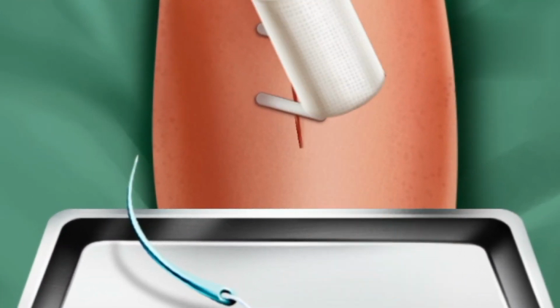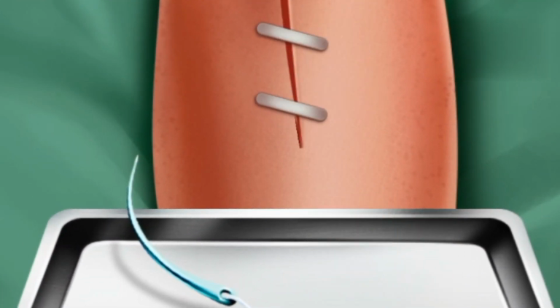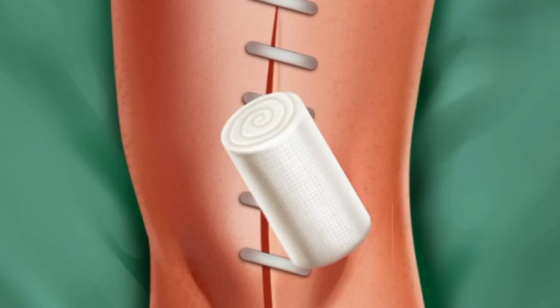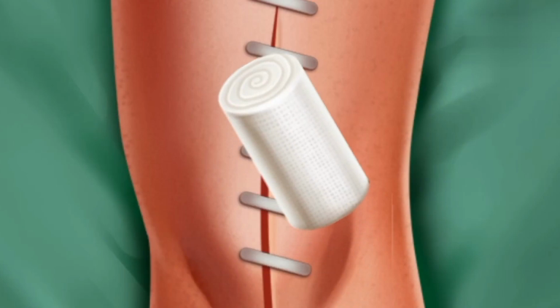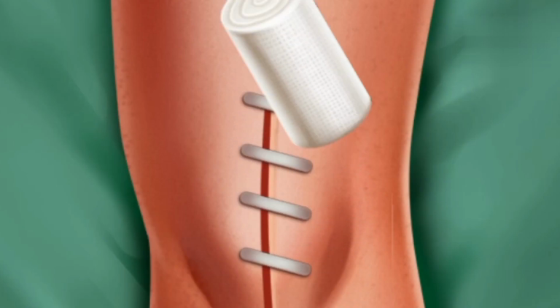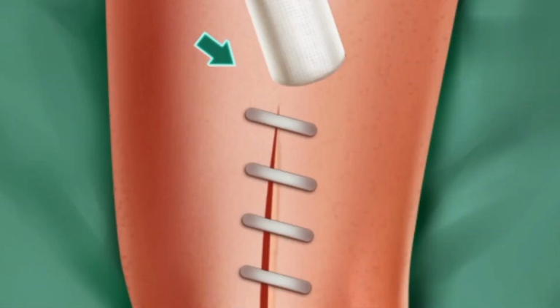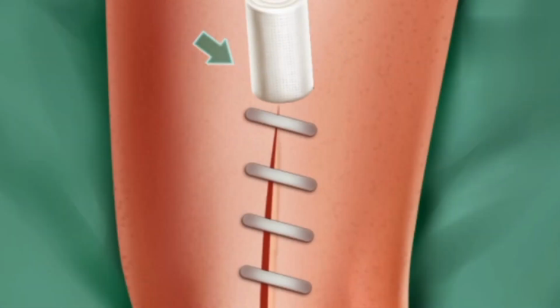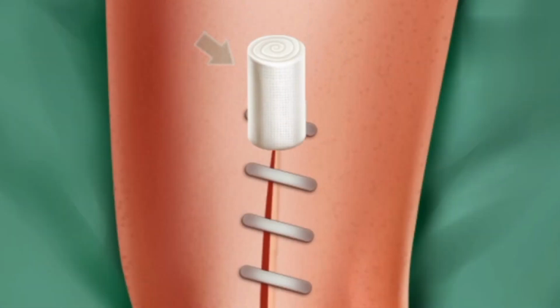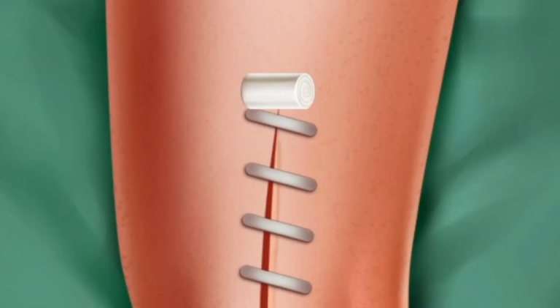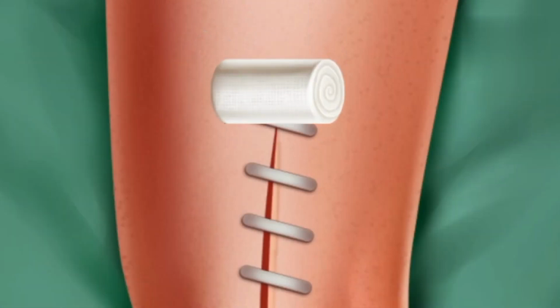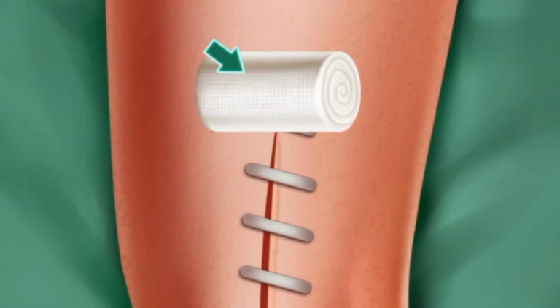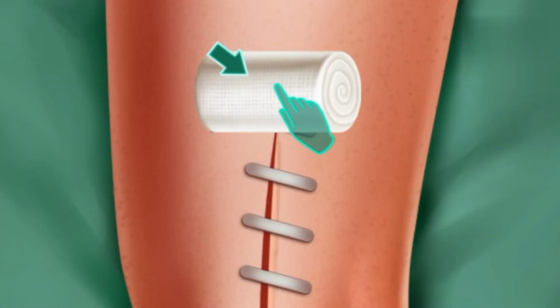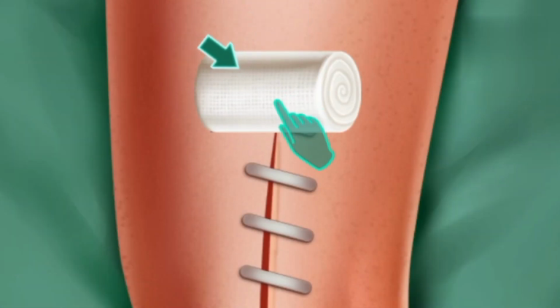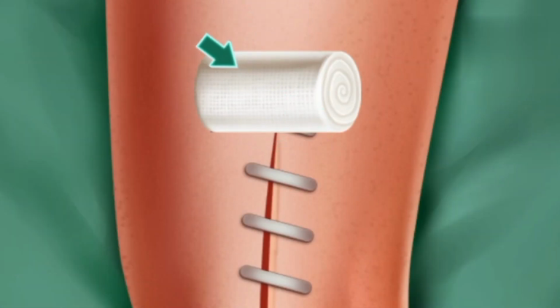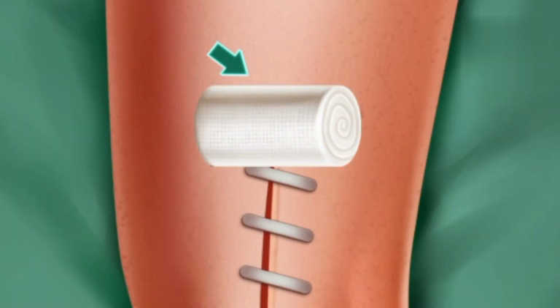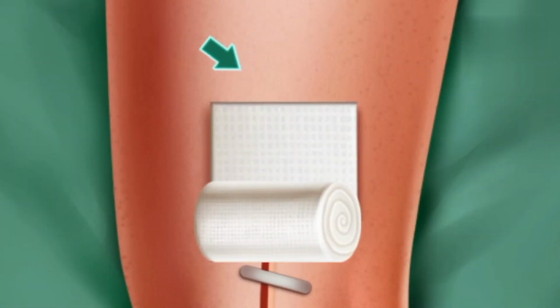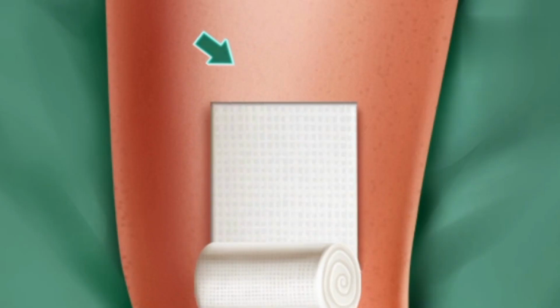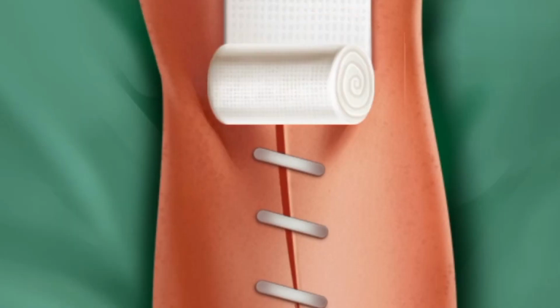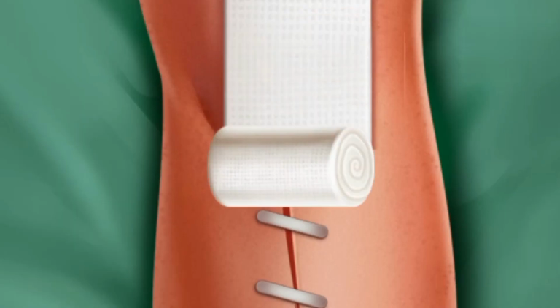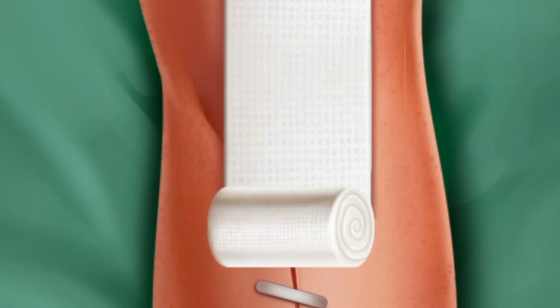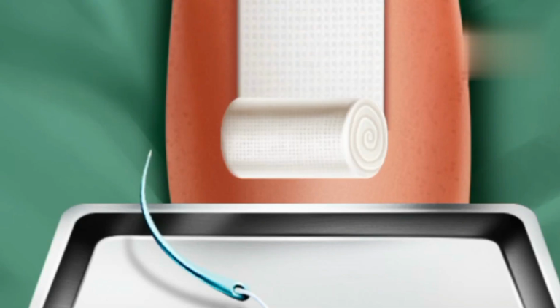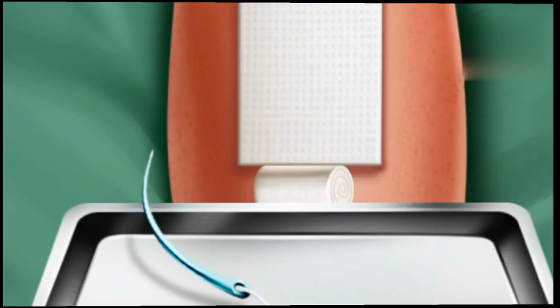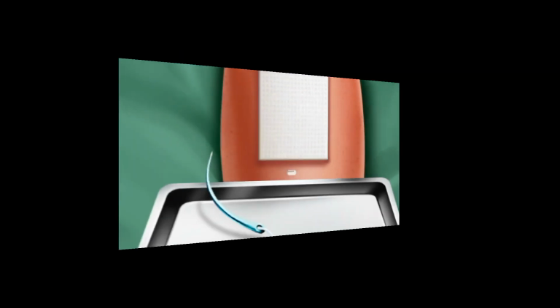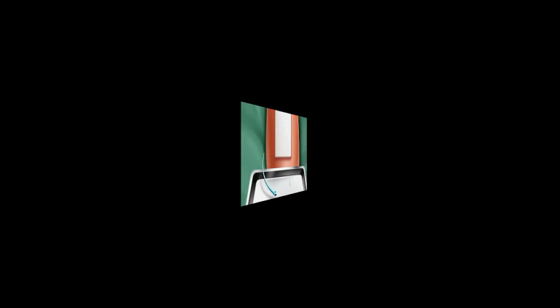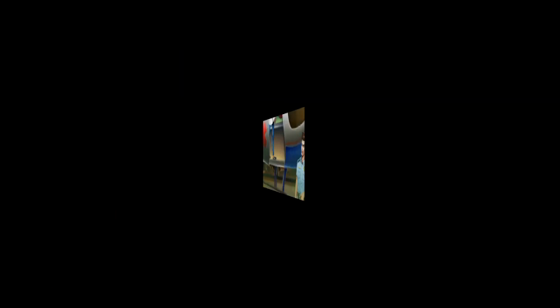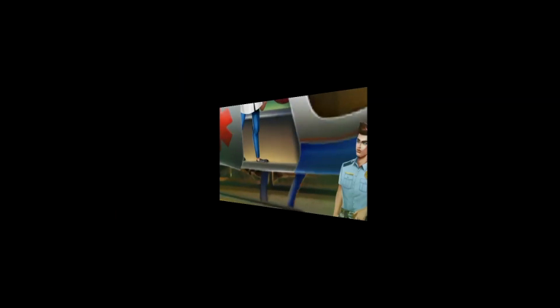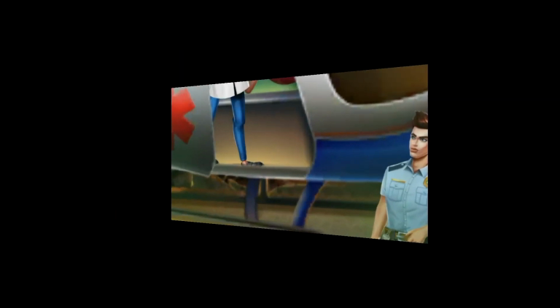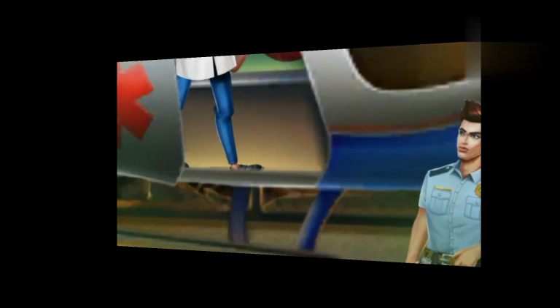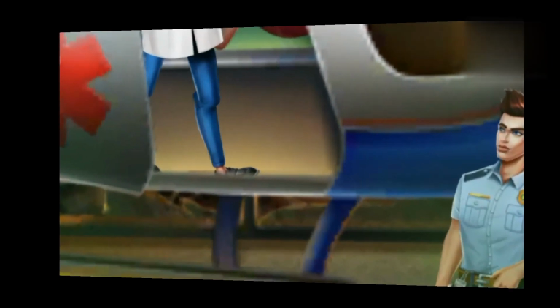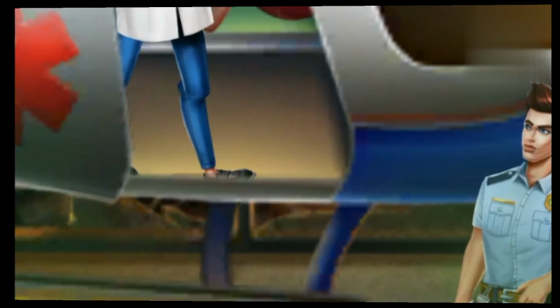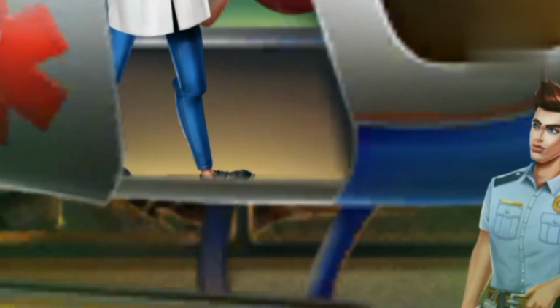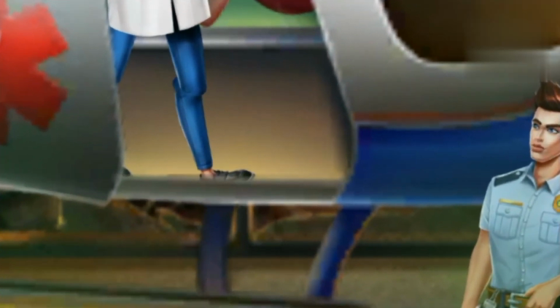Fine. The last step — dress the wound. Be careful.